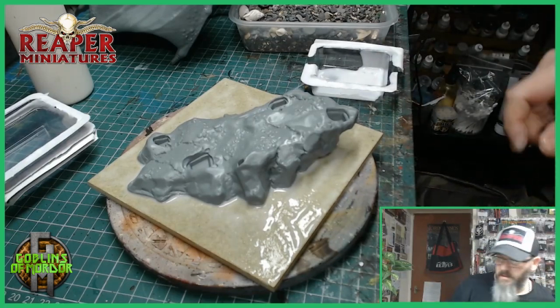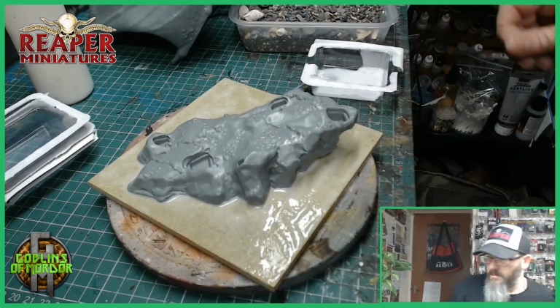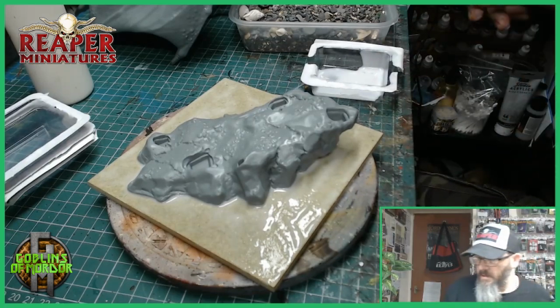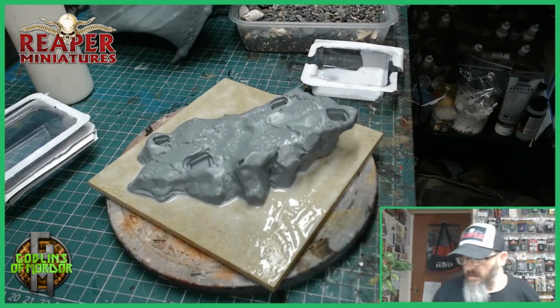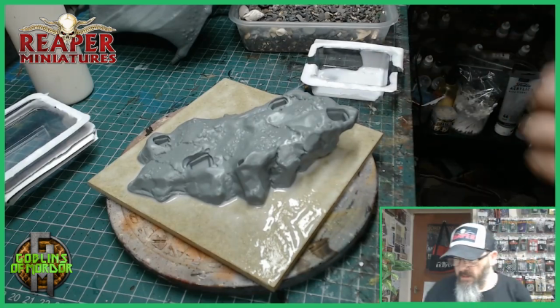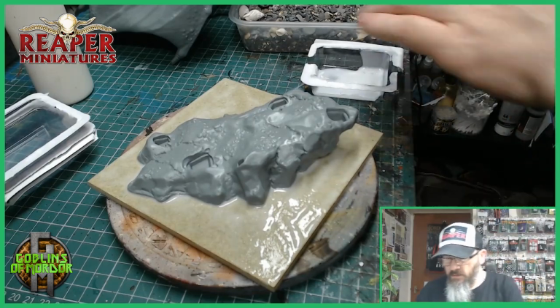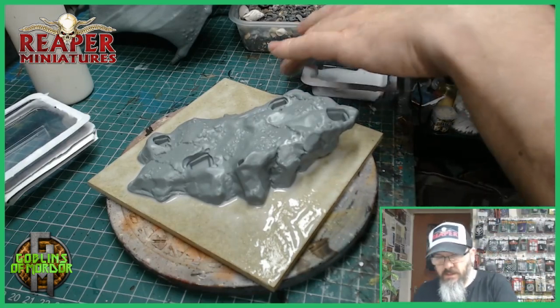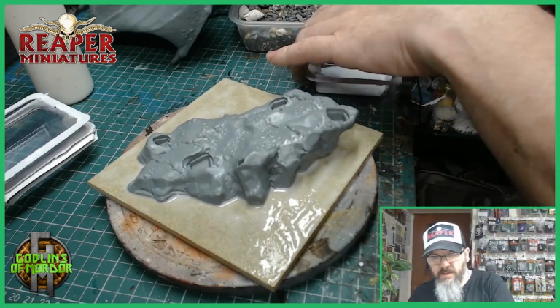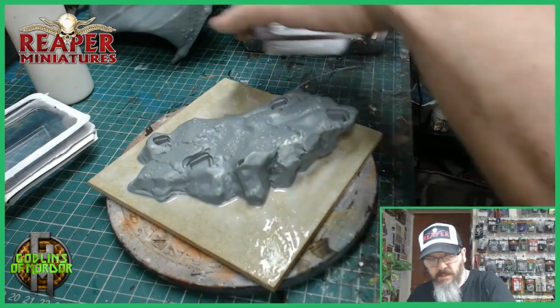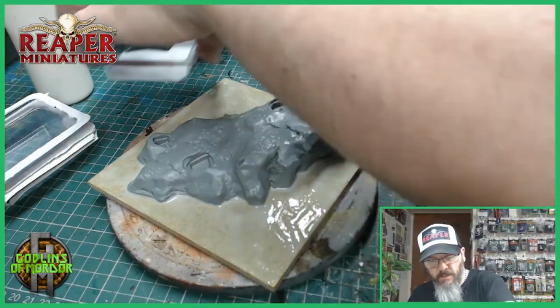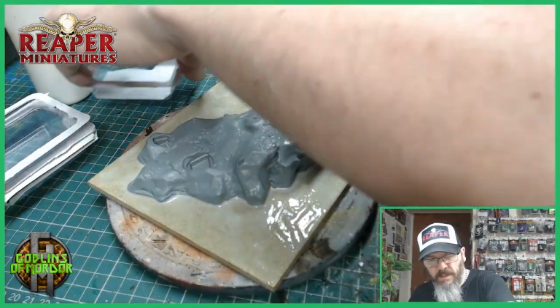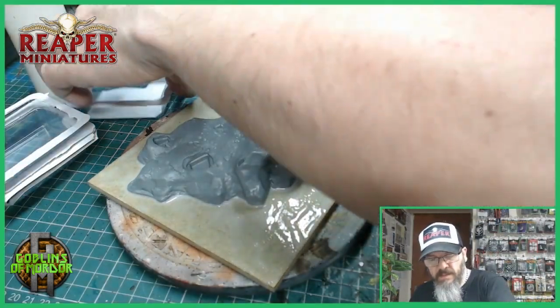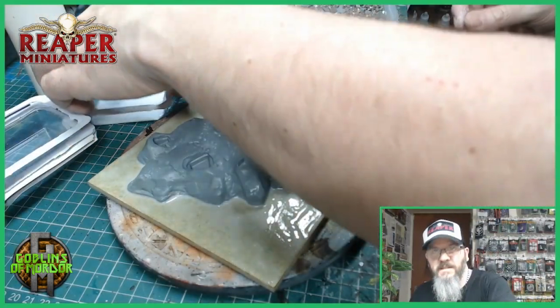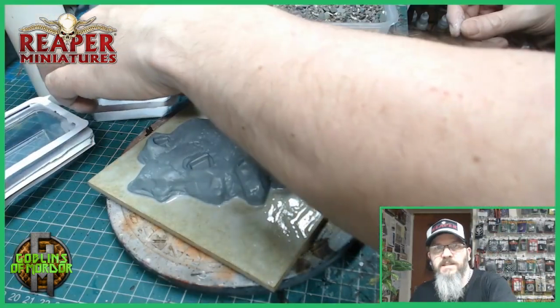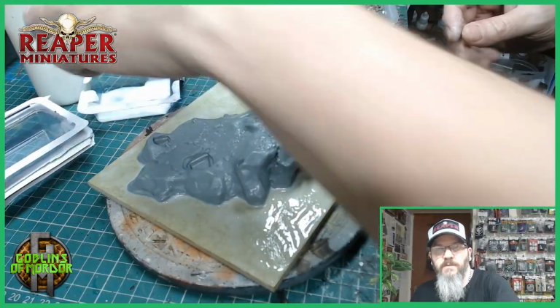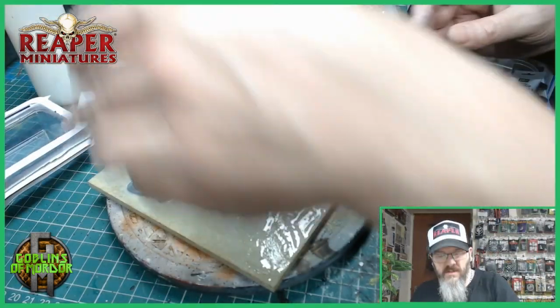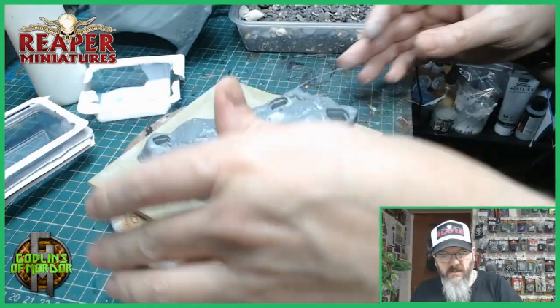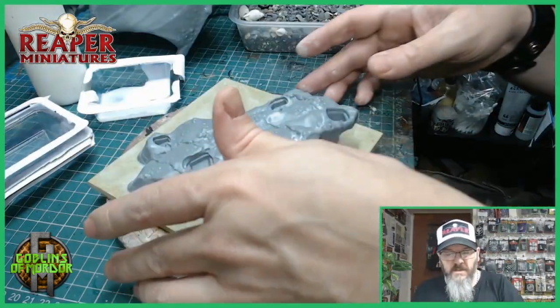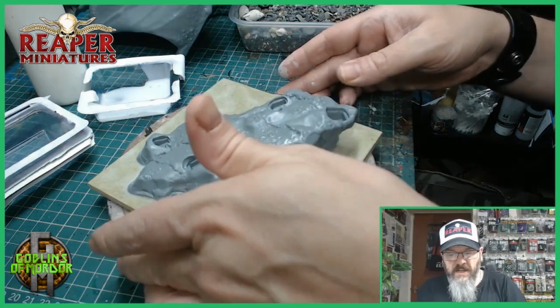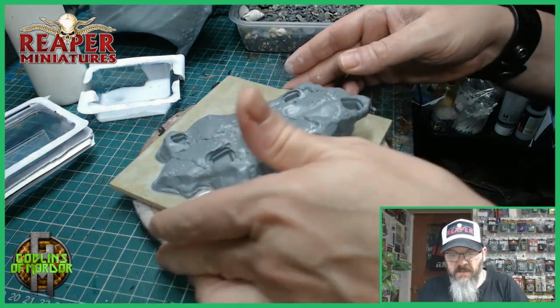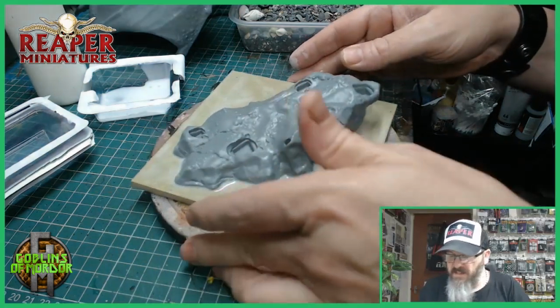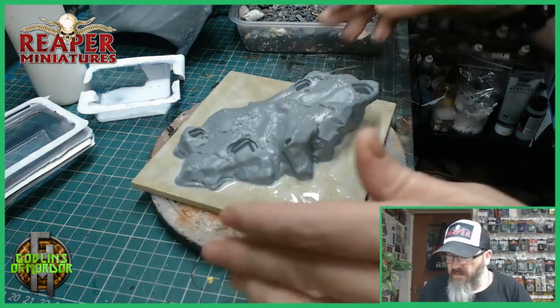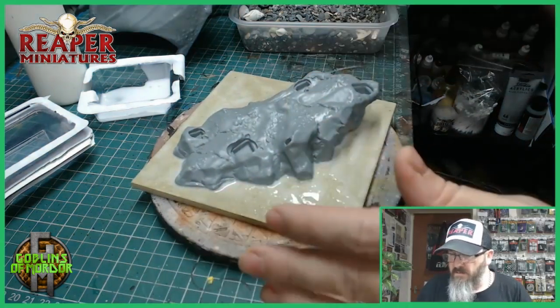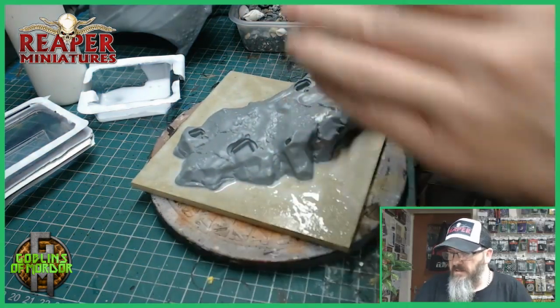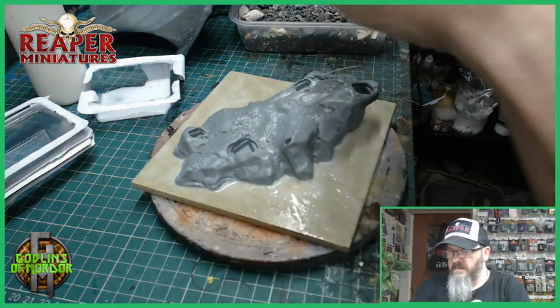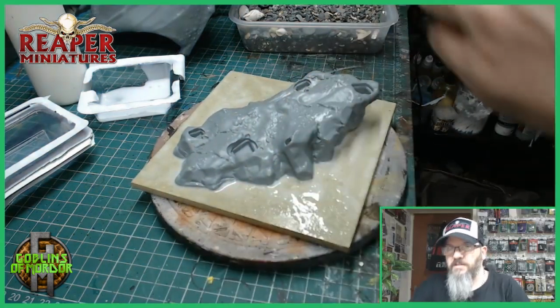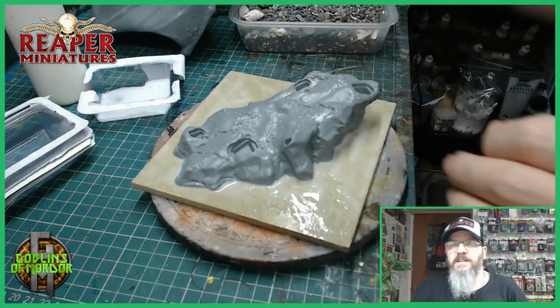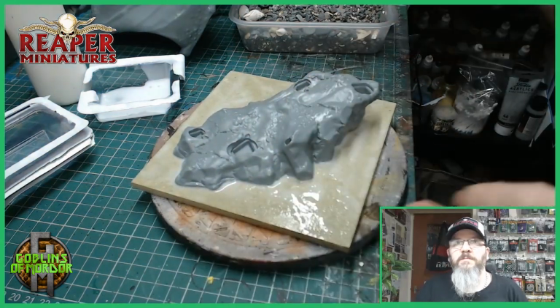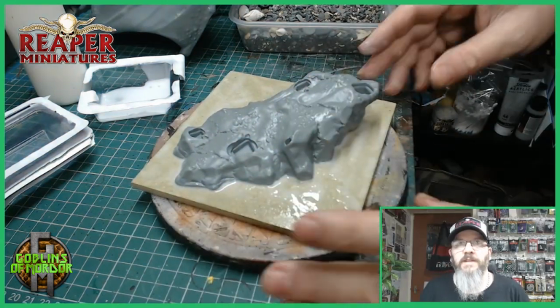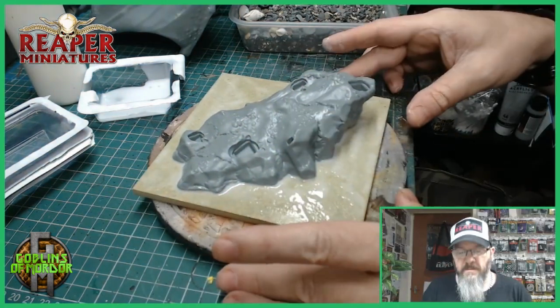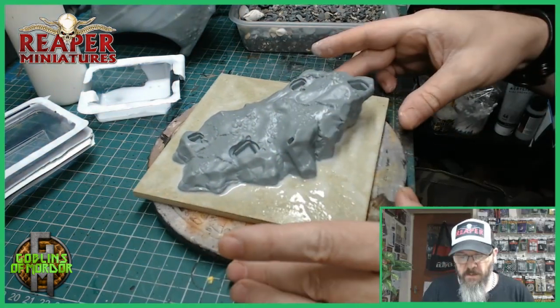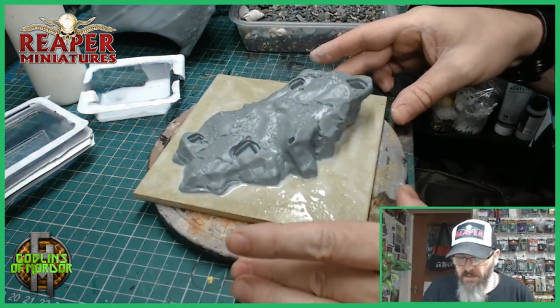Then all we do is add the stones. I'm going to make a mess now because I didn't put any paper down, but that's fine because I'll clear it up later.